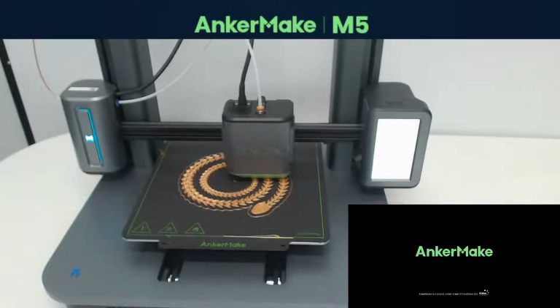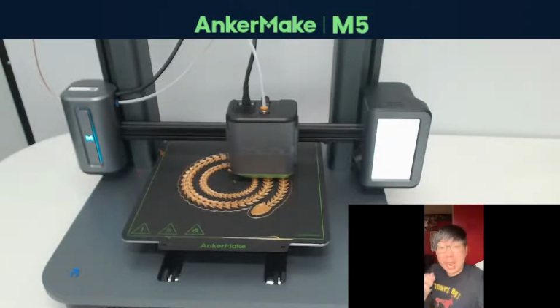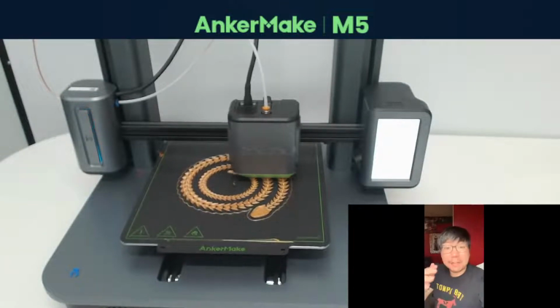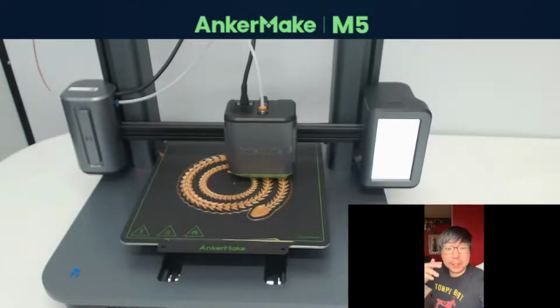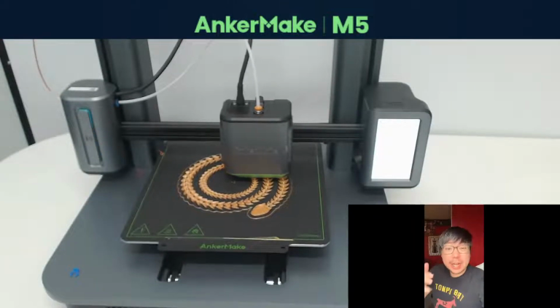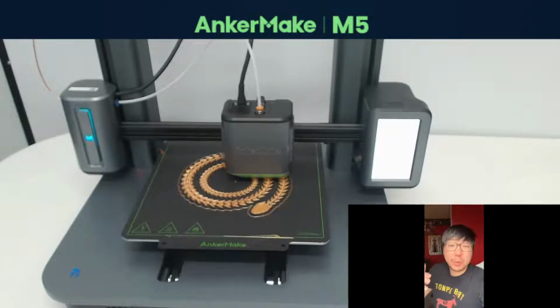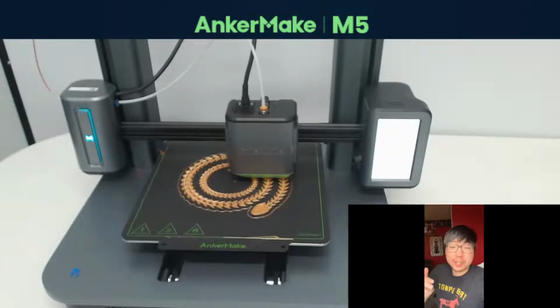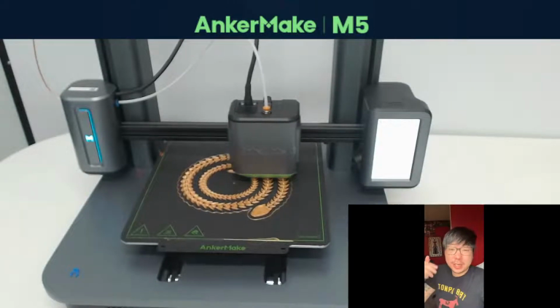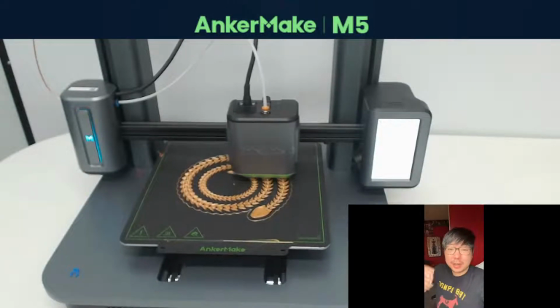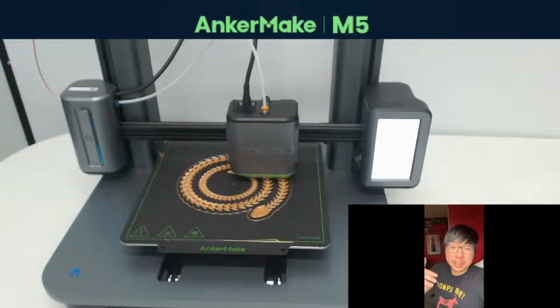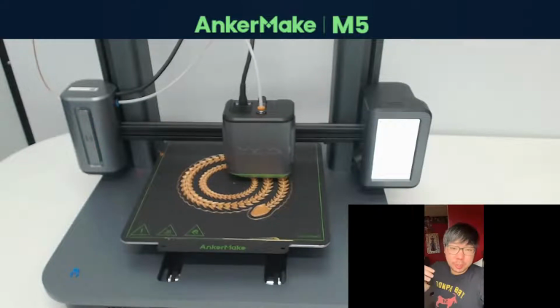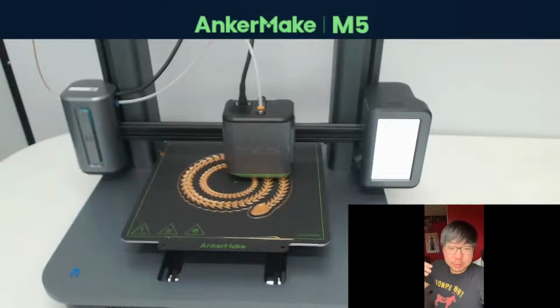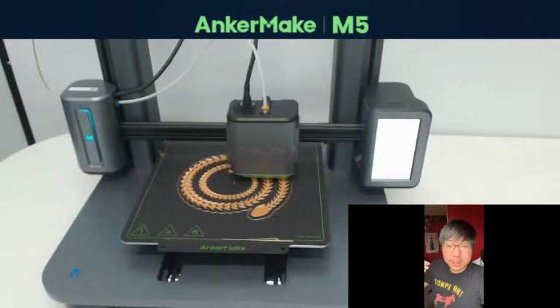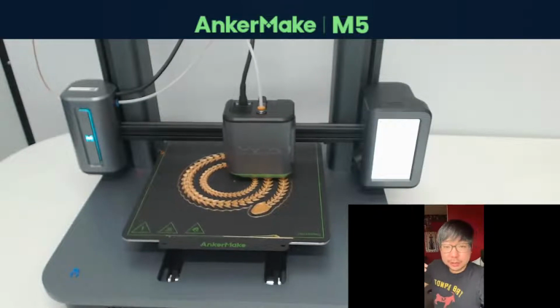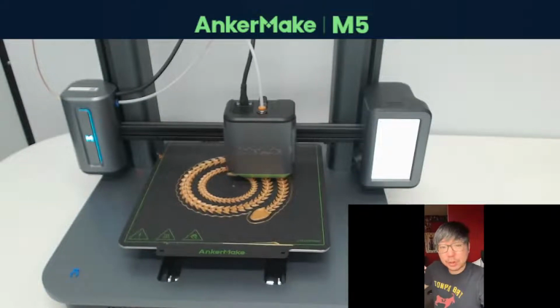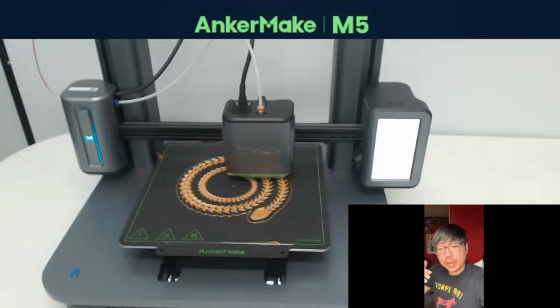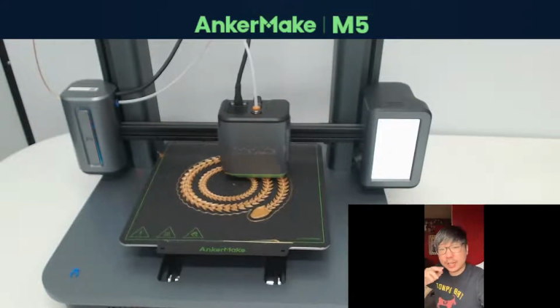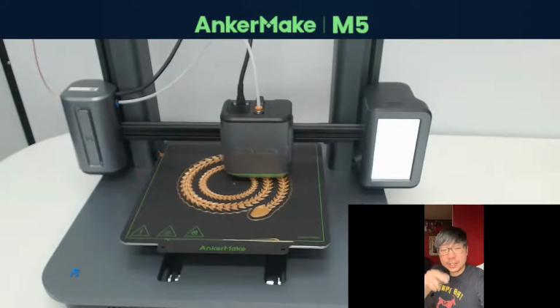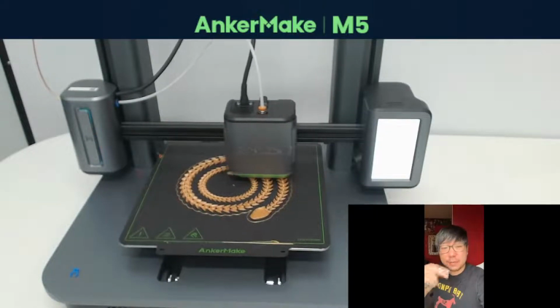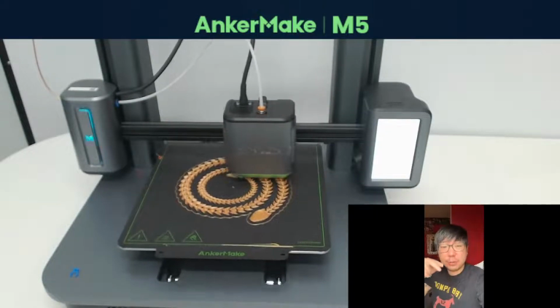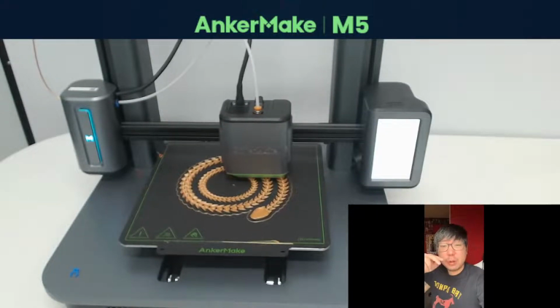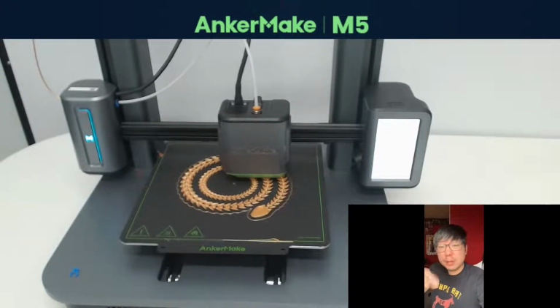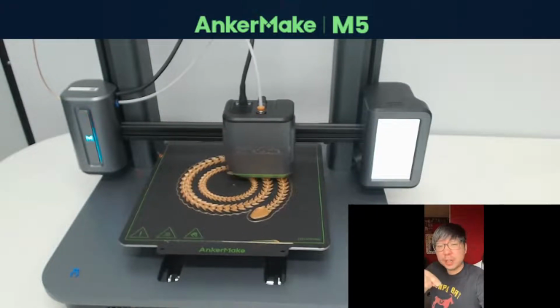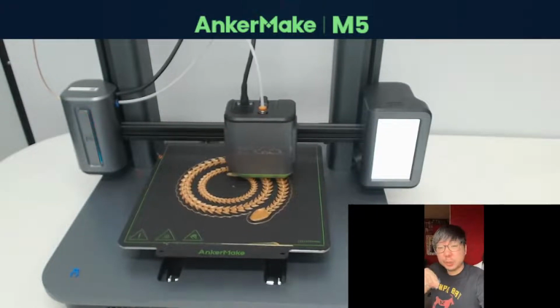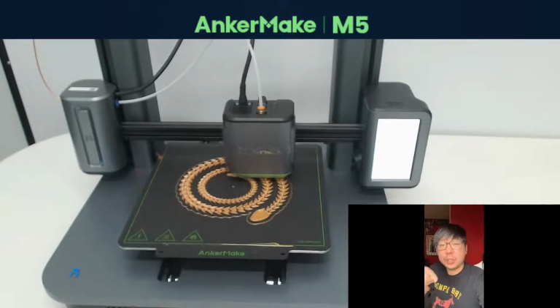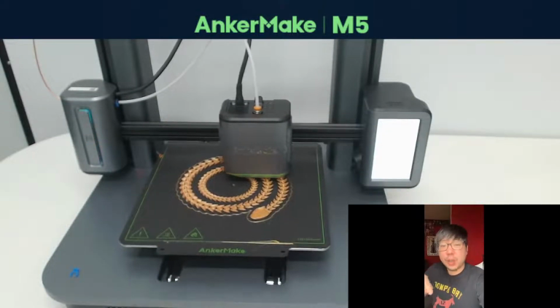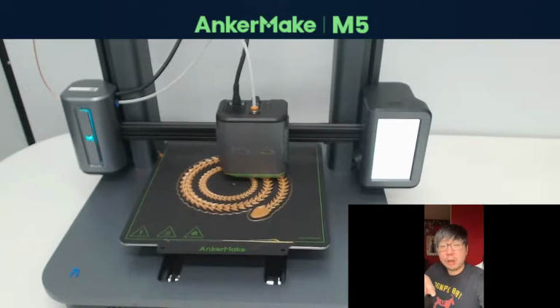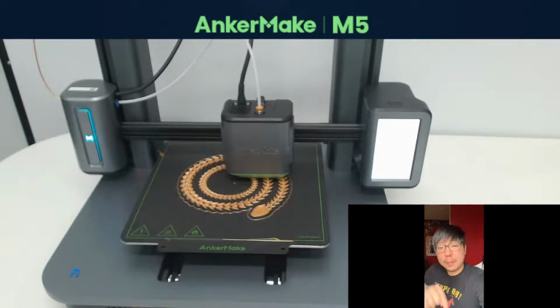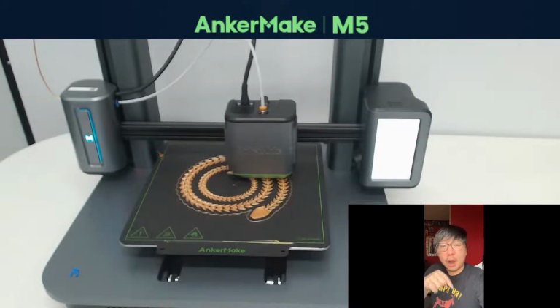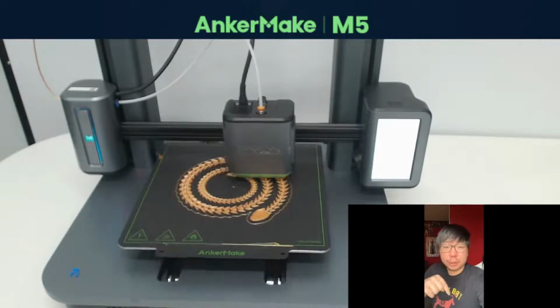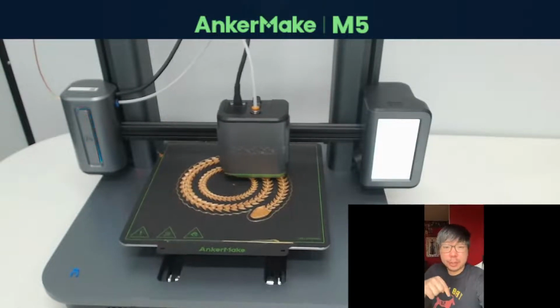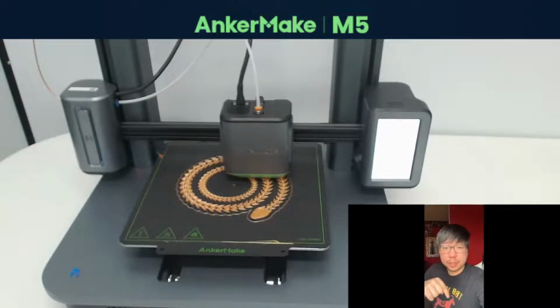Hey, for you guys watching Anchor Make's 3D Printing Livestream right now, here's a few things you want to know about our 3D printer.